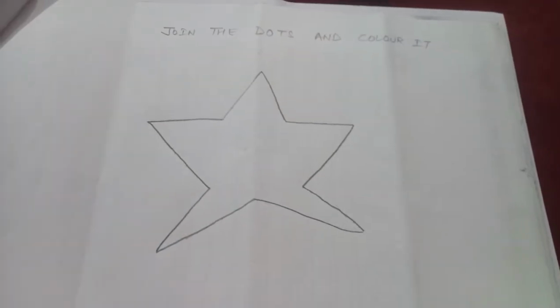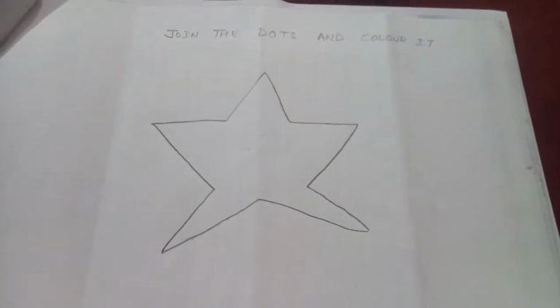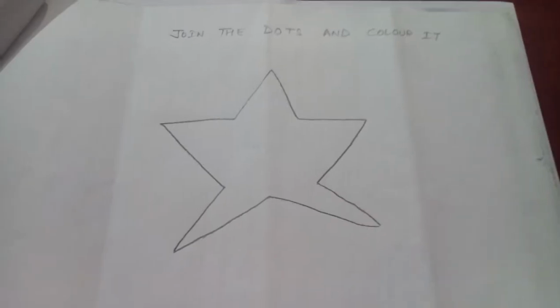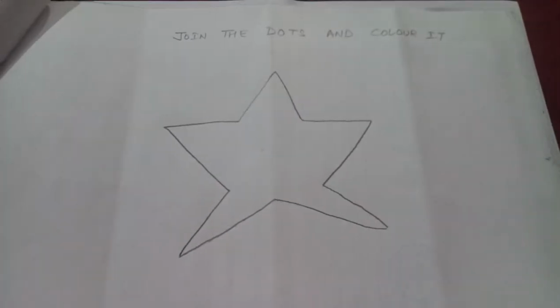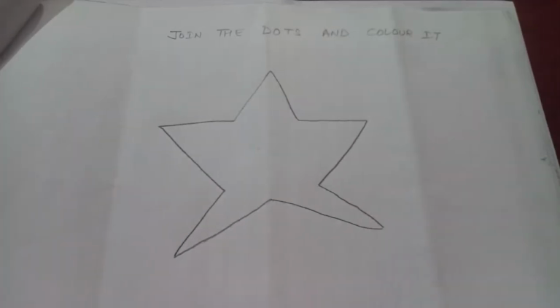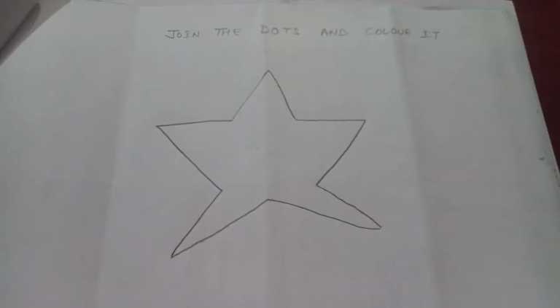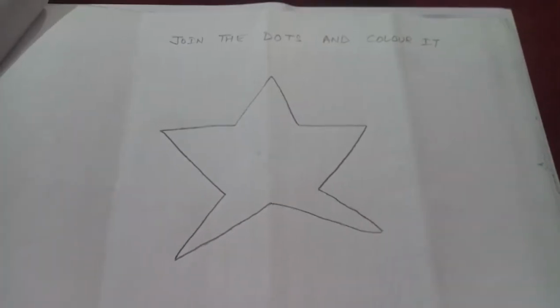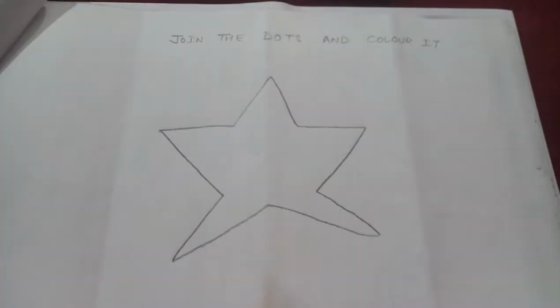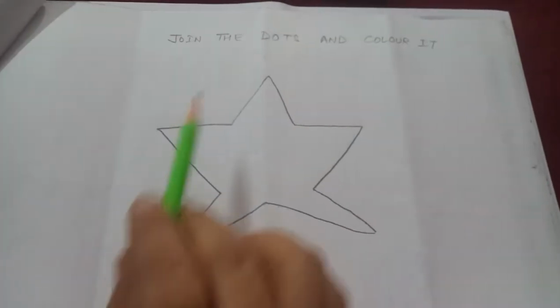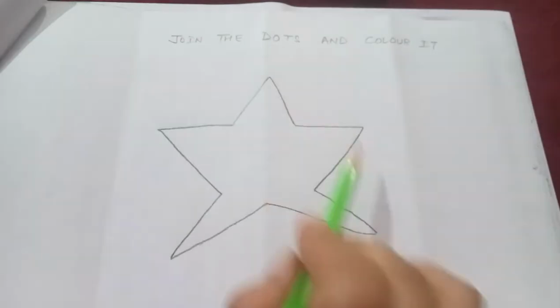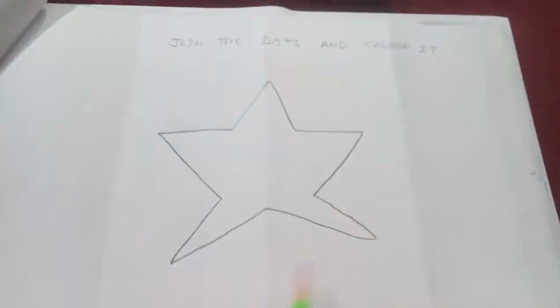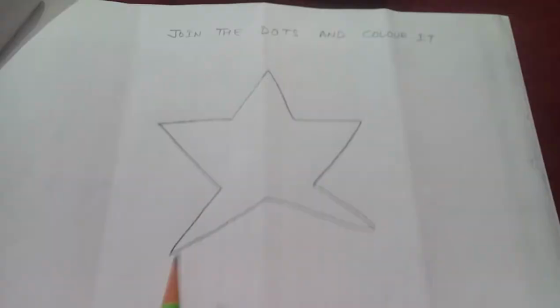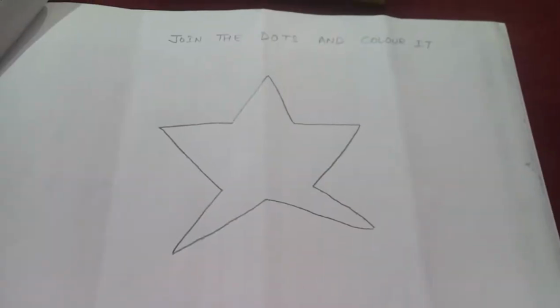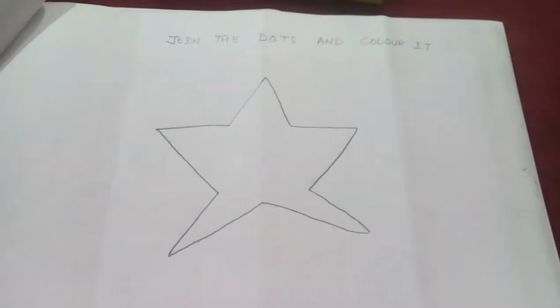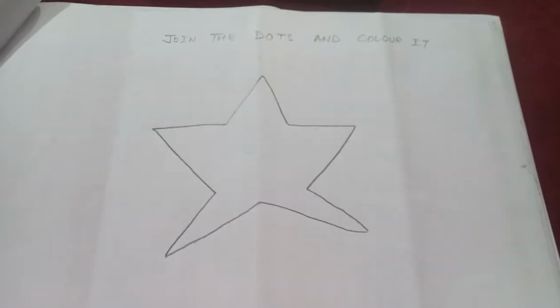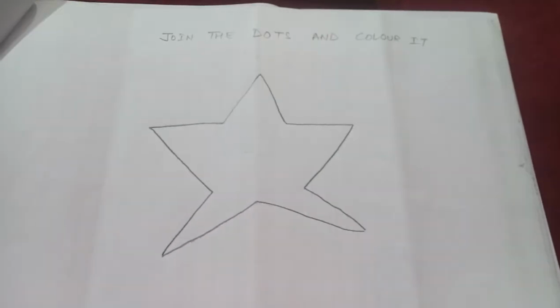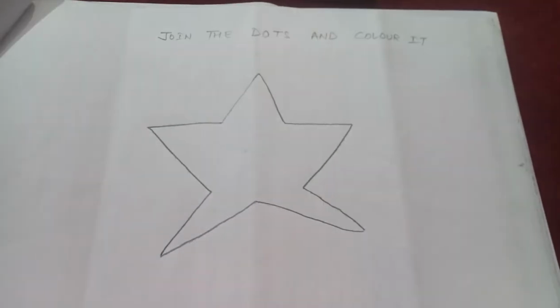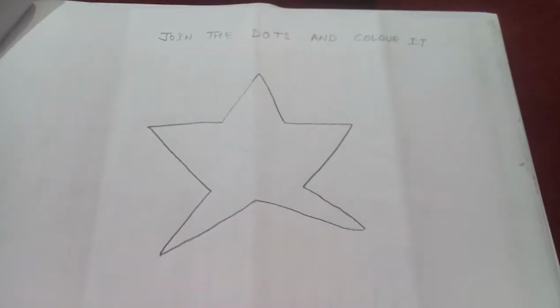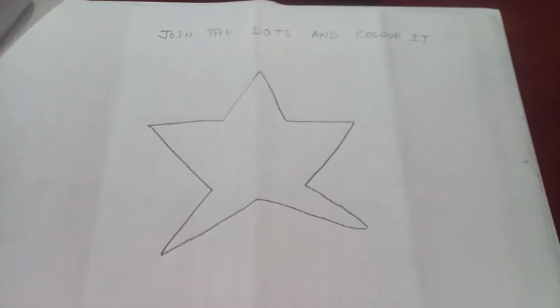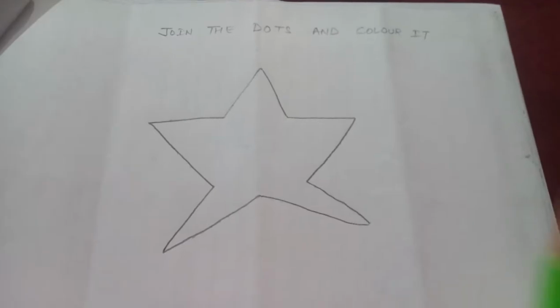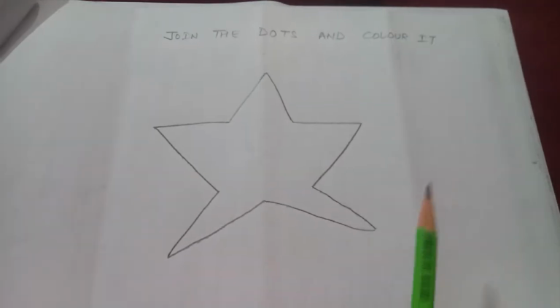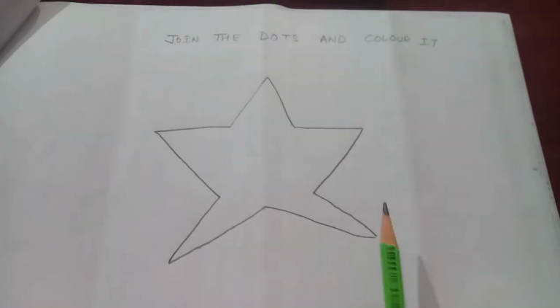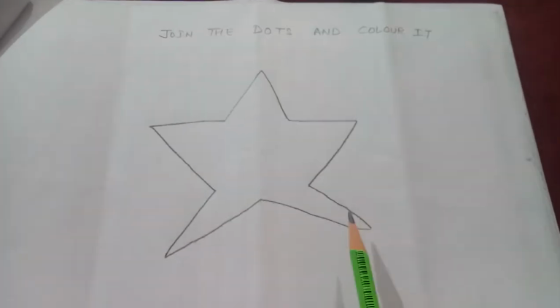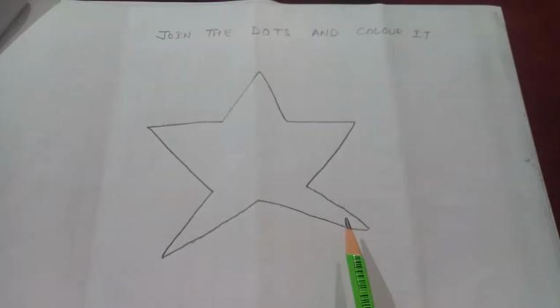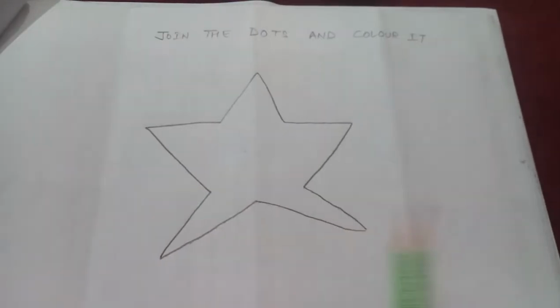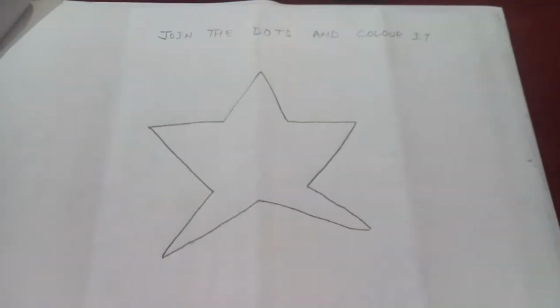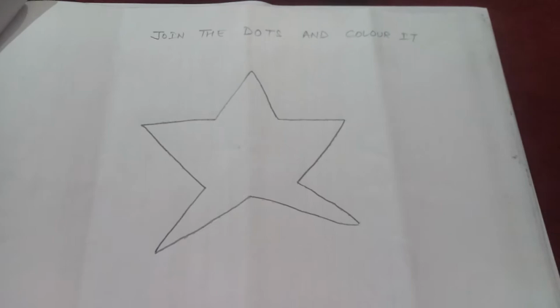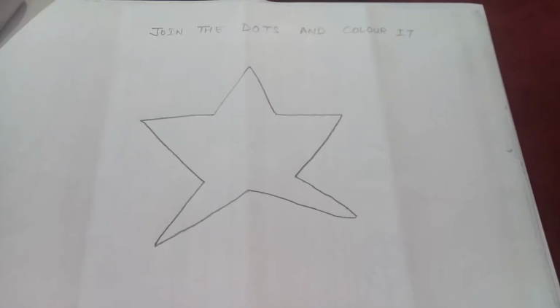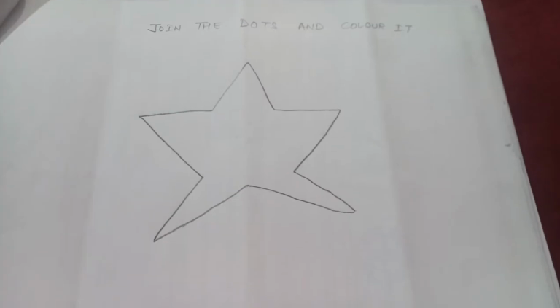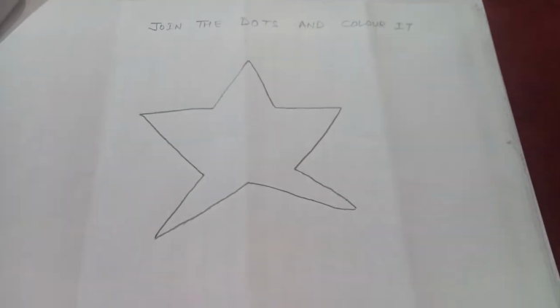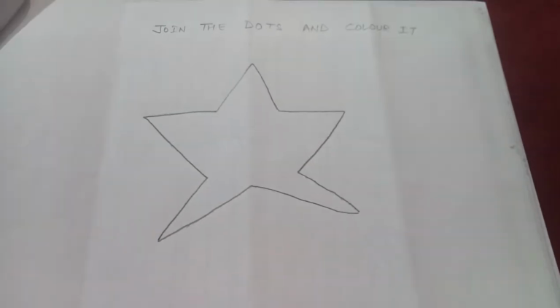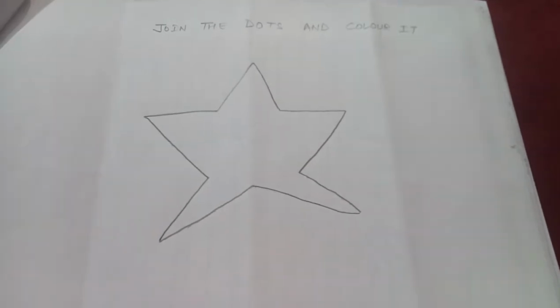Can you see? What do you make? Yes, this is a star.